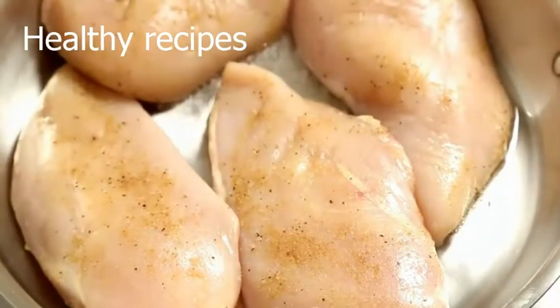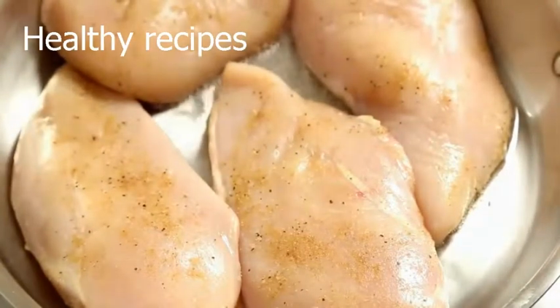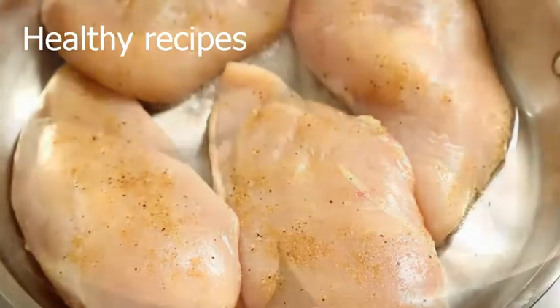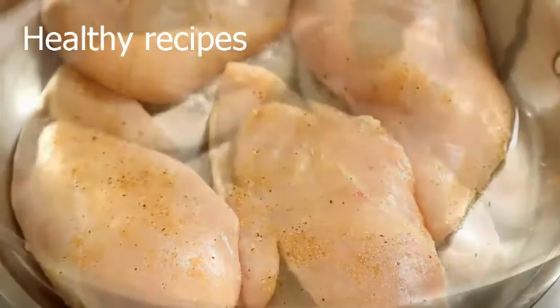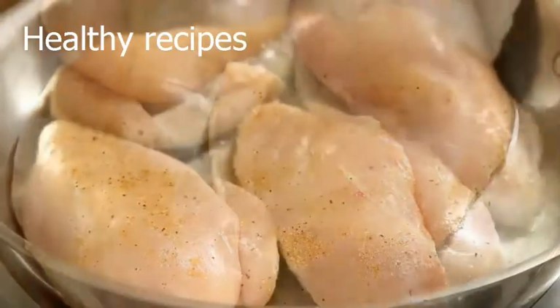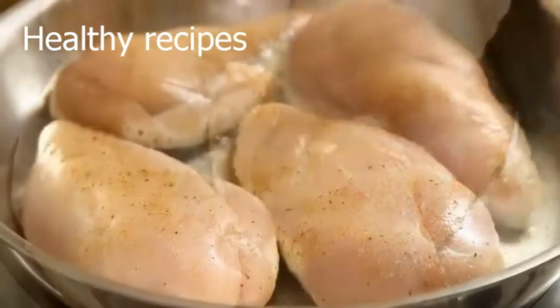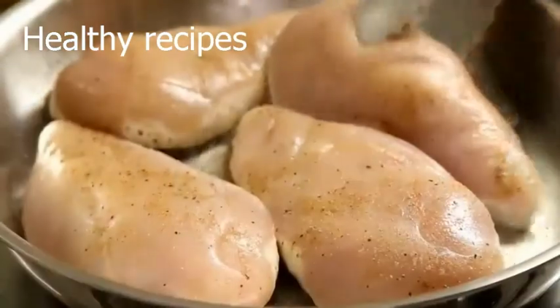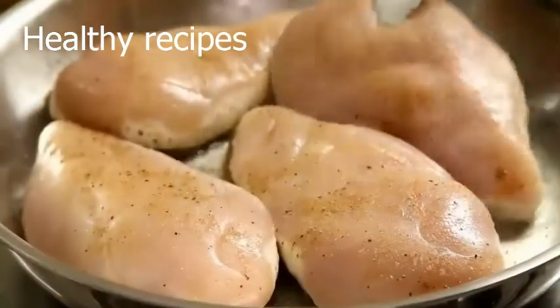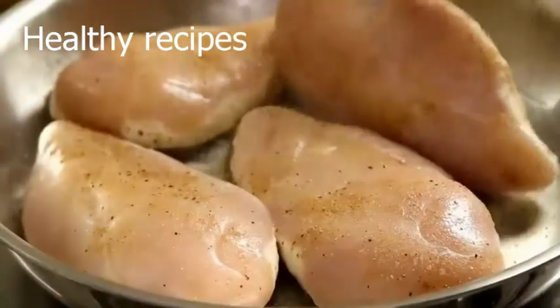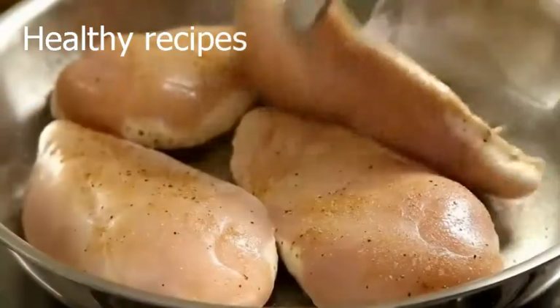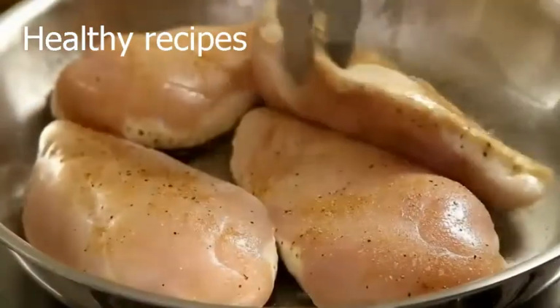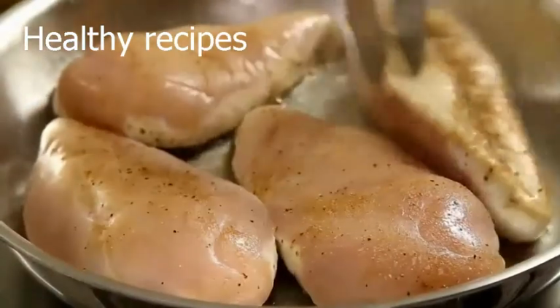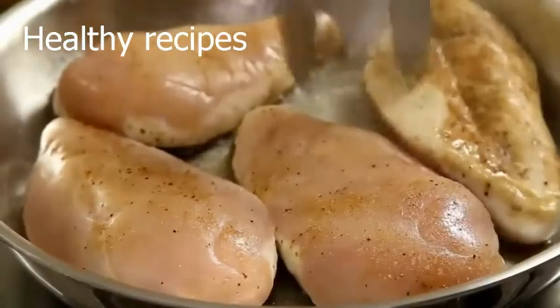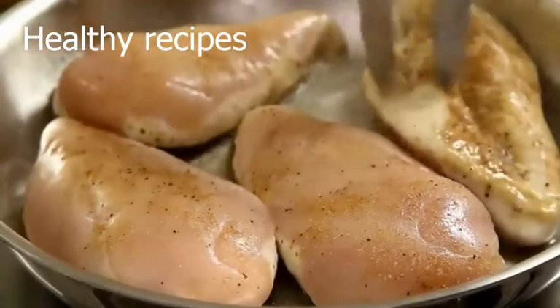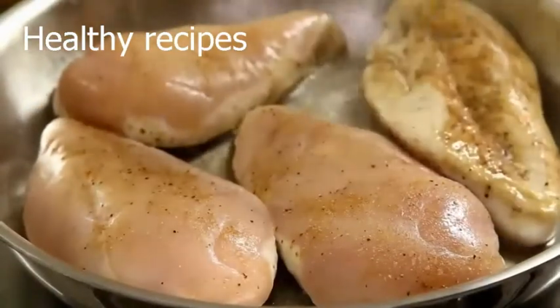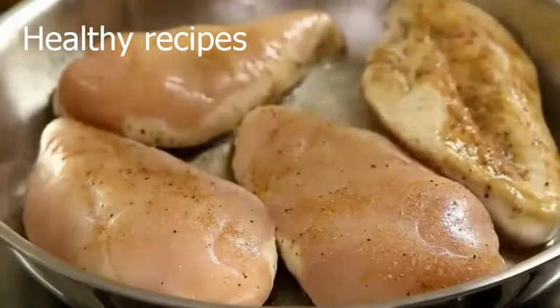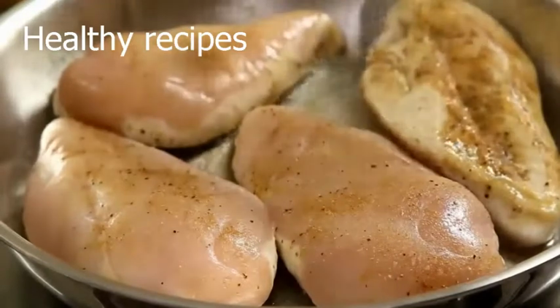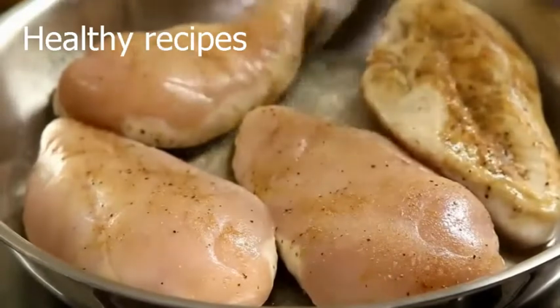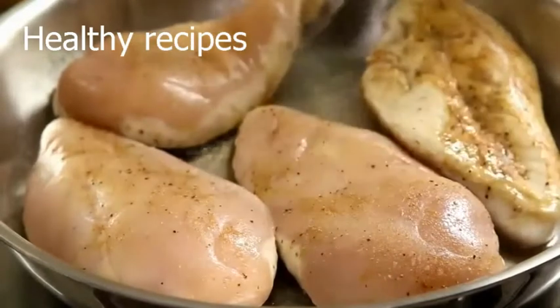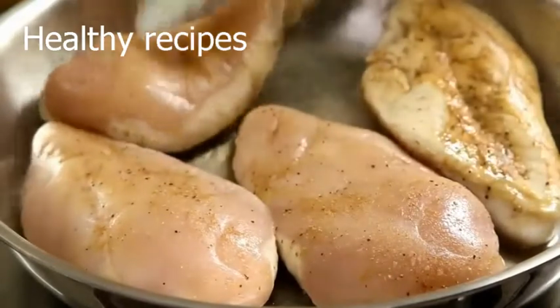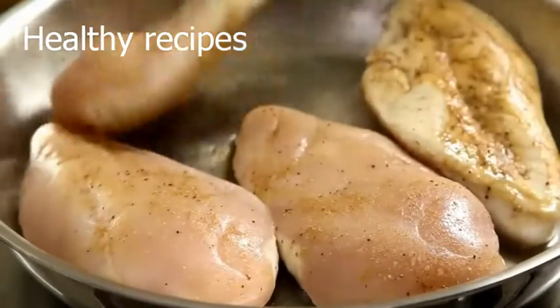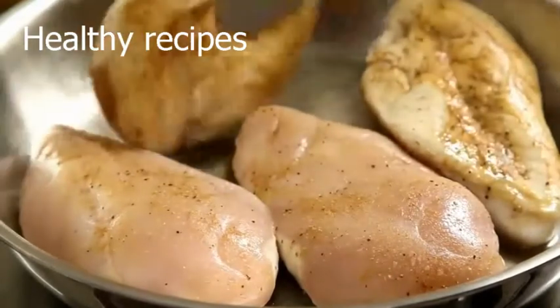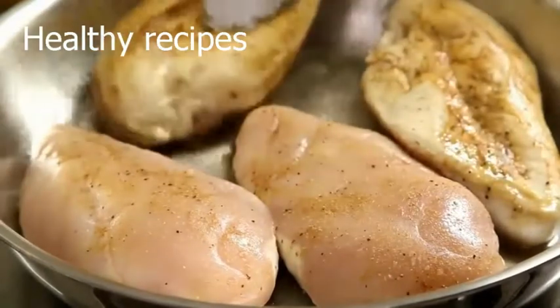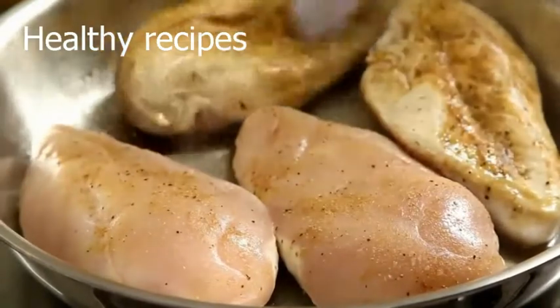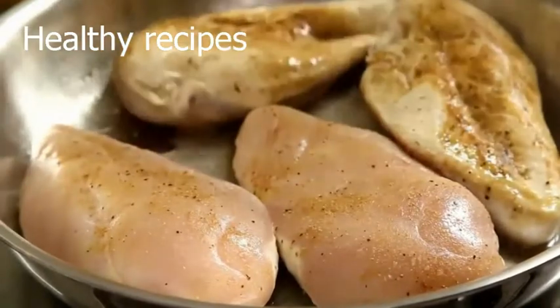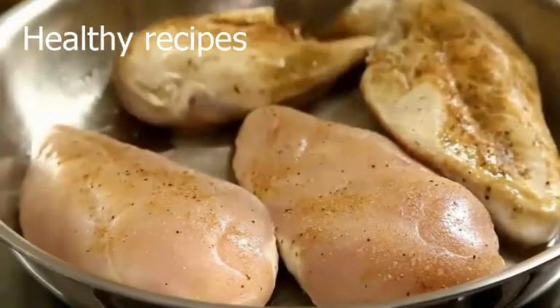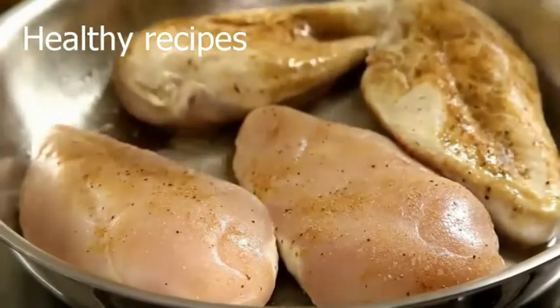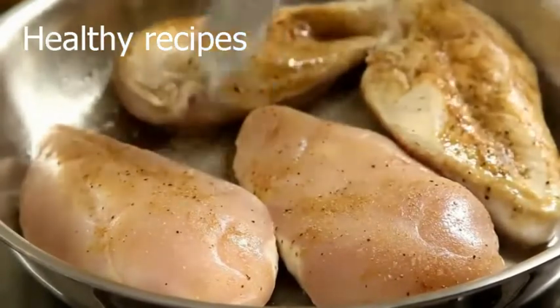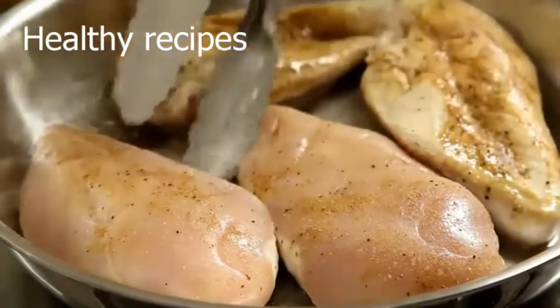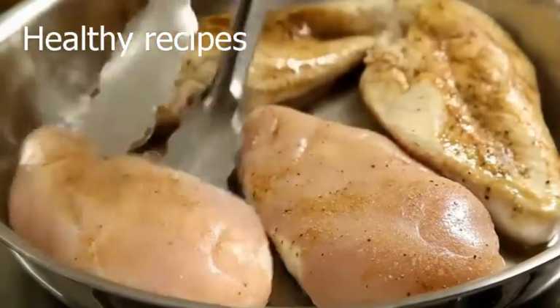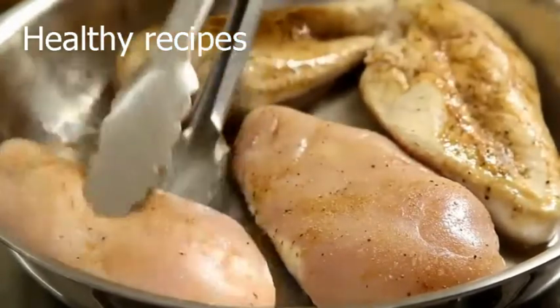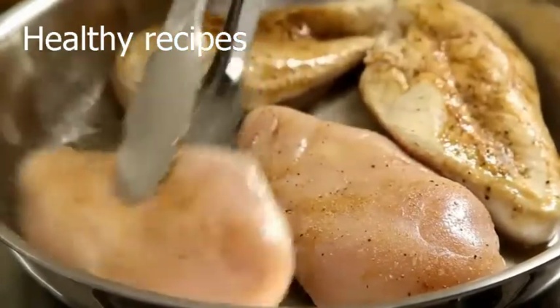Cook until they're browned on one side, about 4-5 minutes, then flip them and brown on the other side.